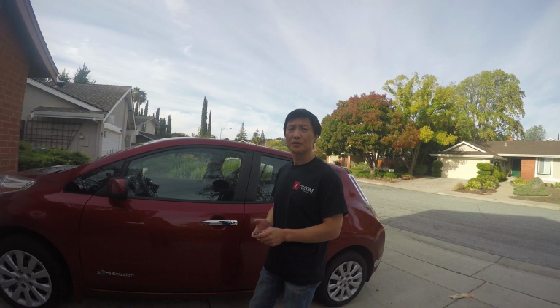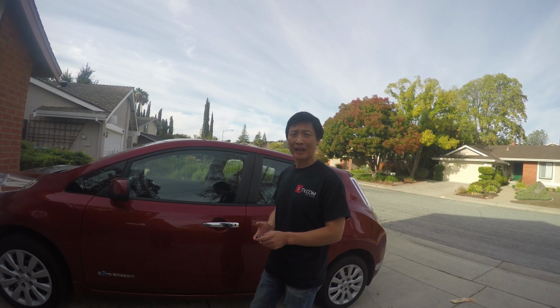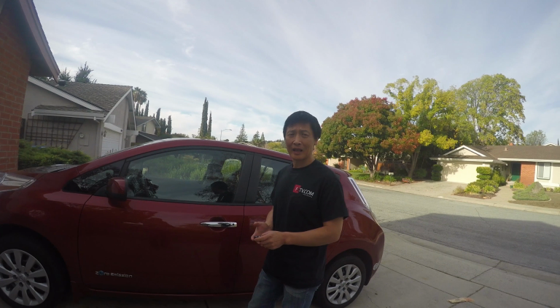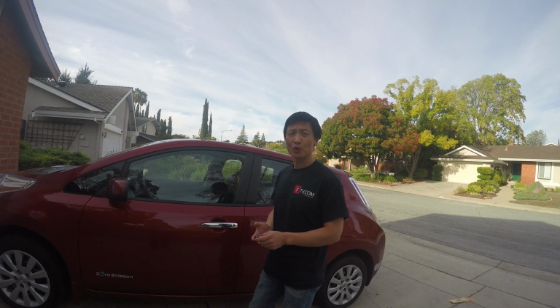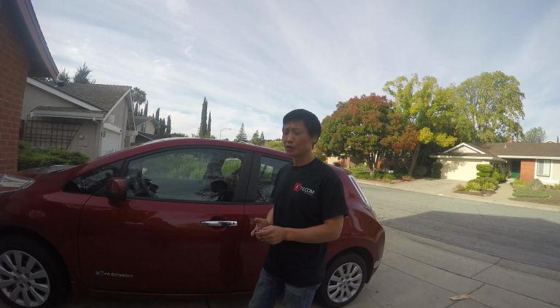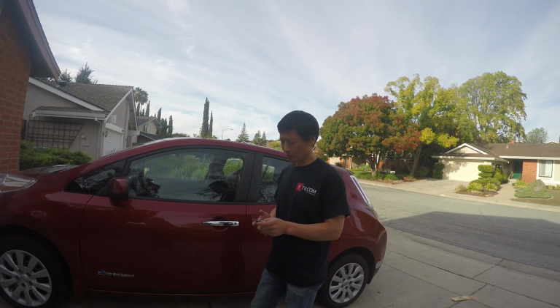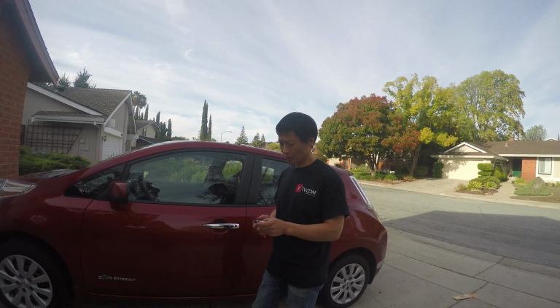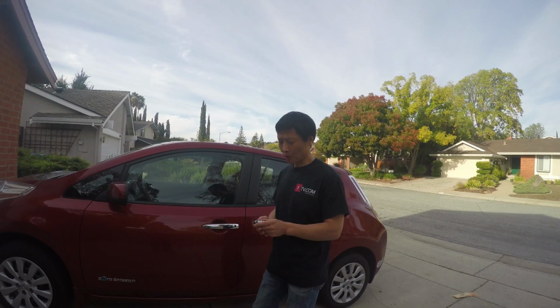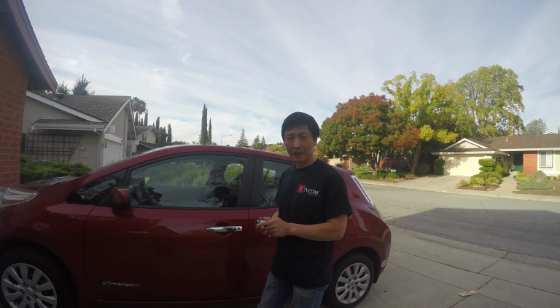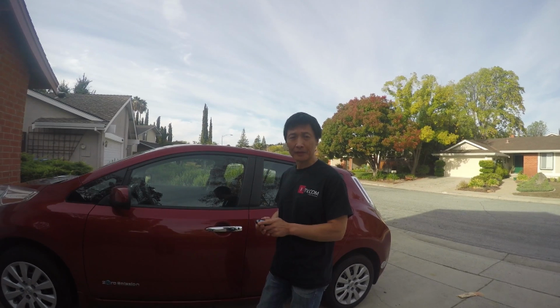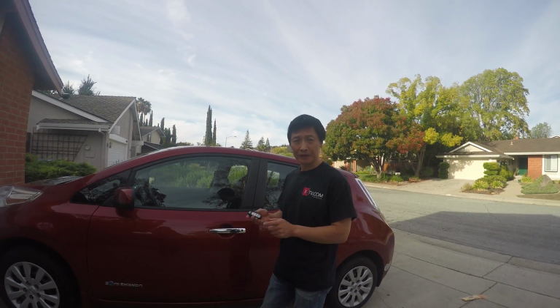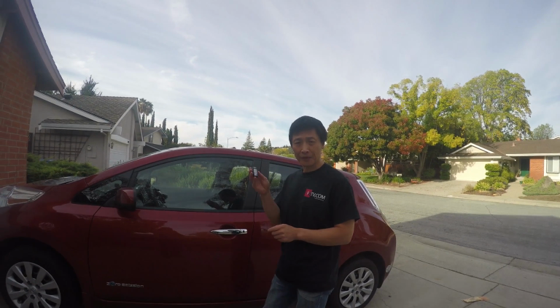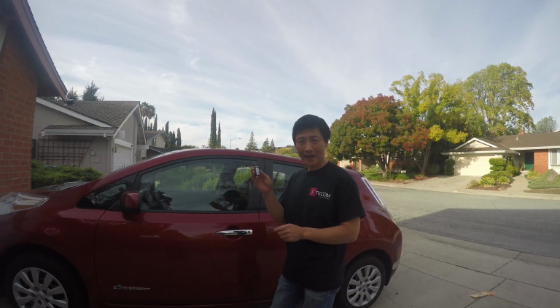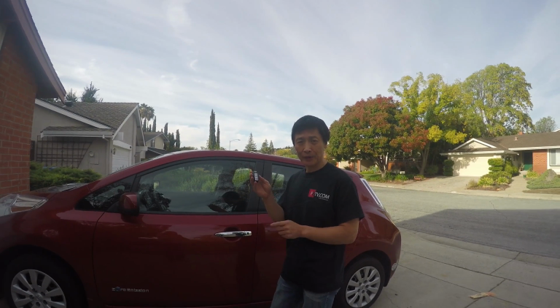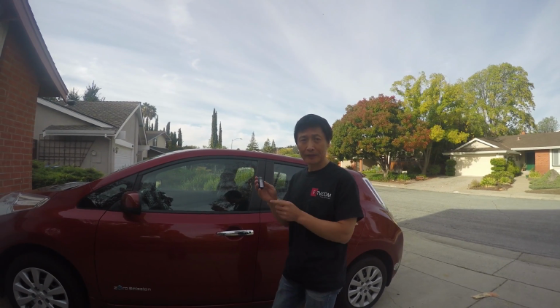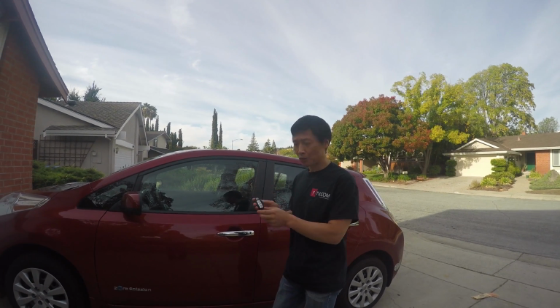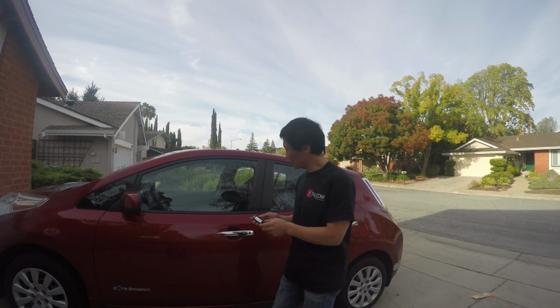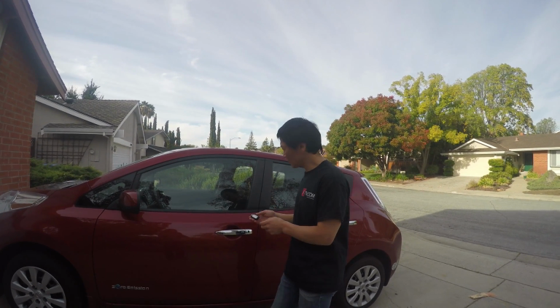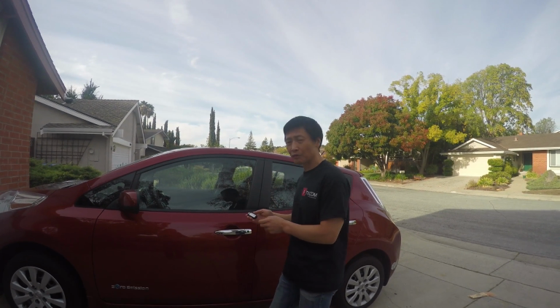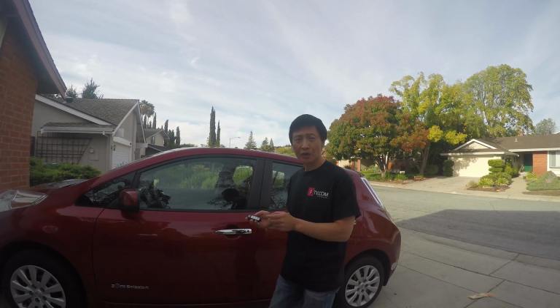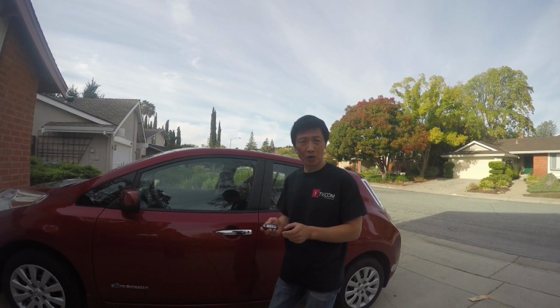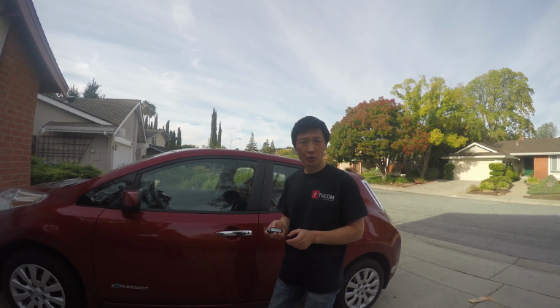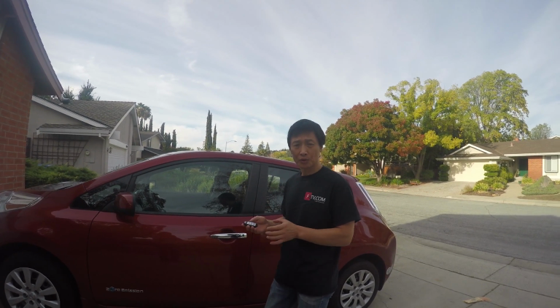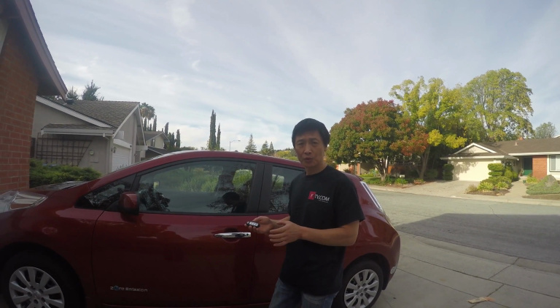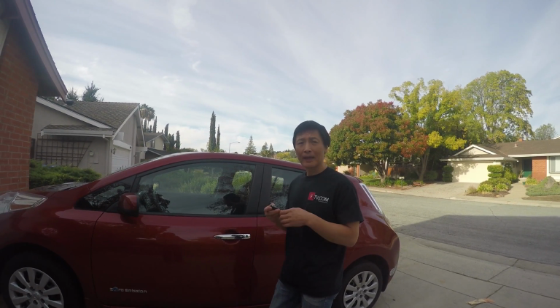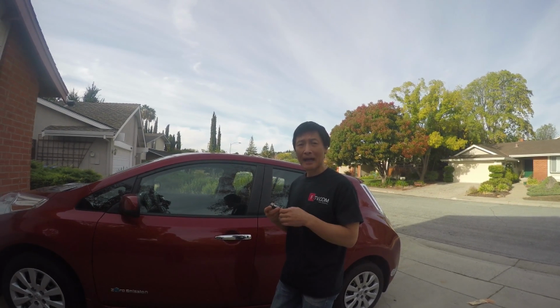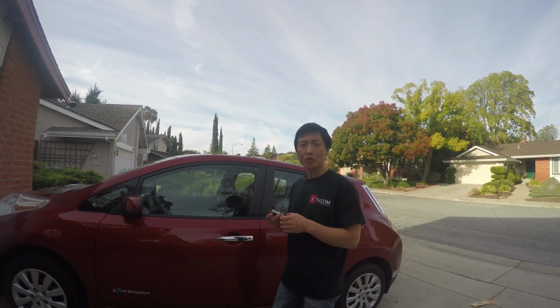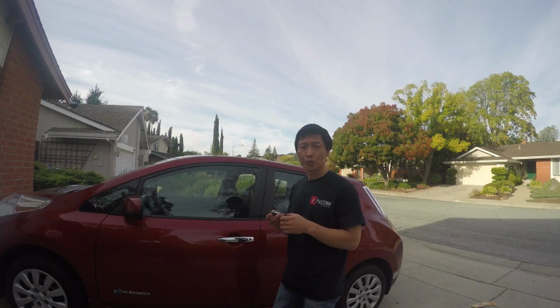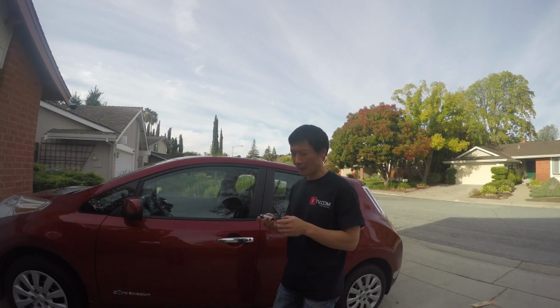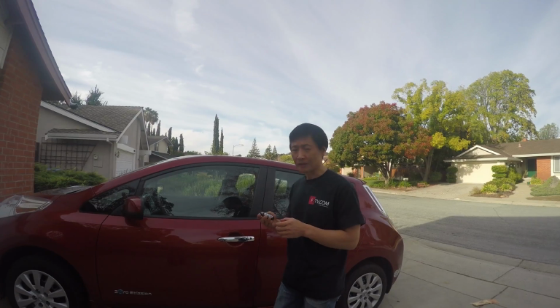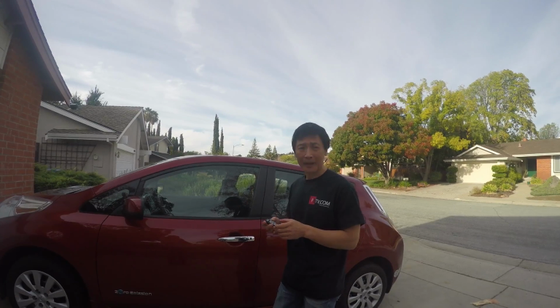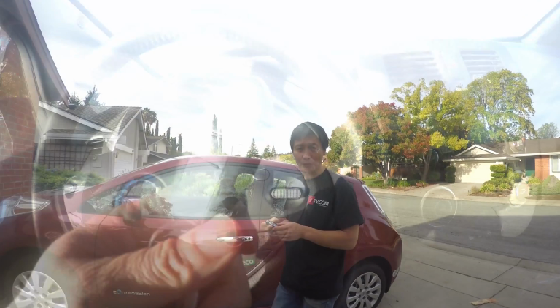Today, I'm going to show you what happens if the battery in the remote control is very low. What do you do and how to replace the battery?